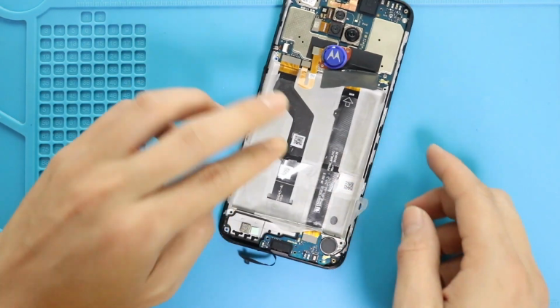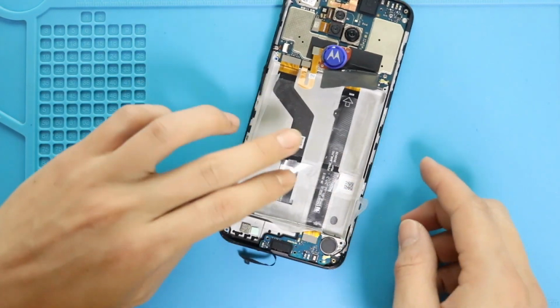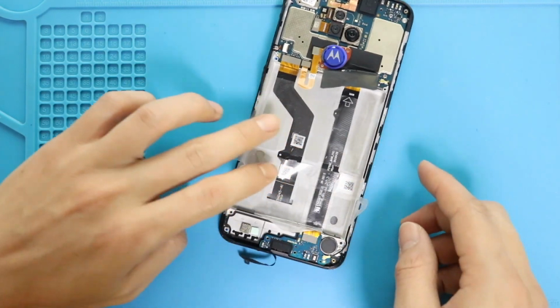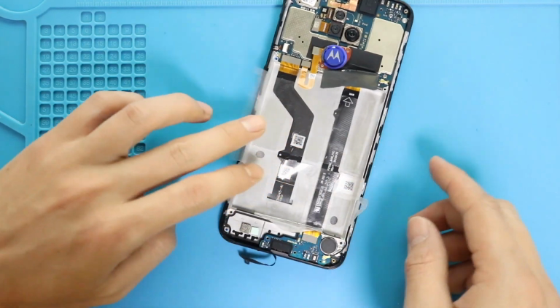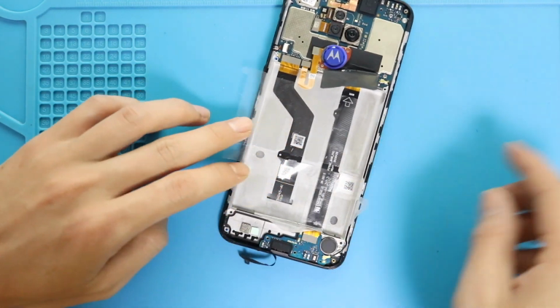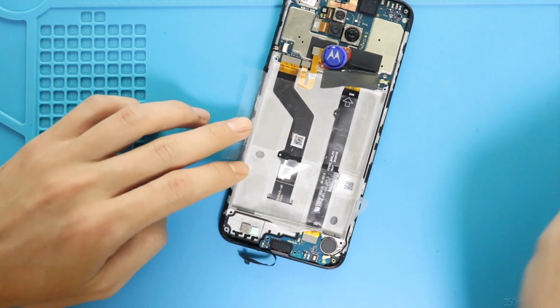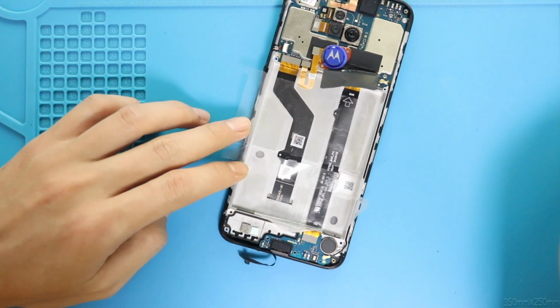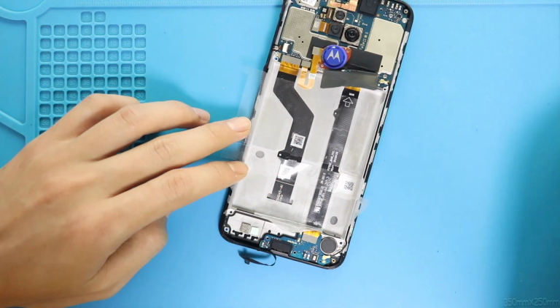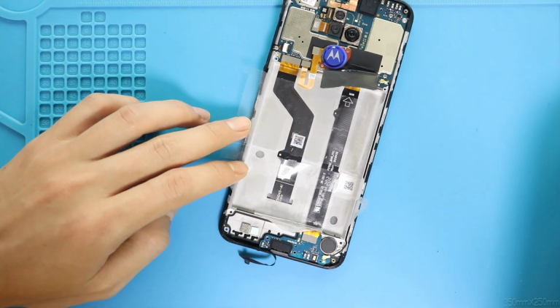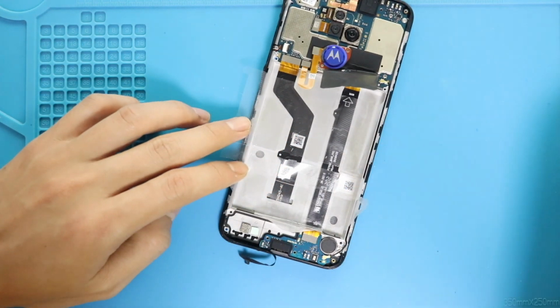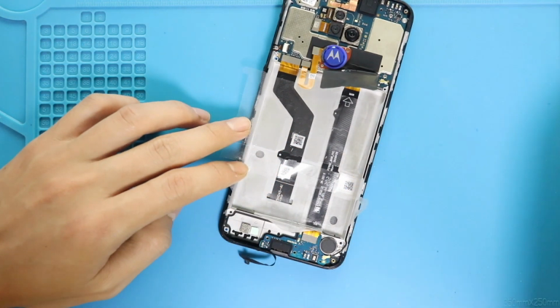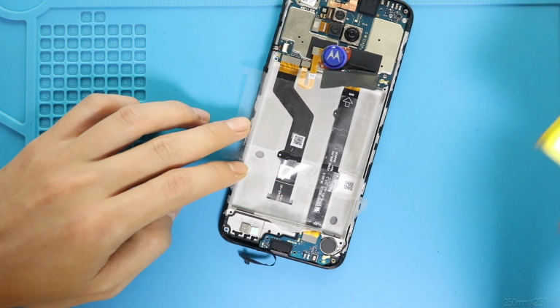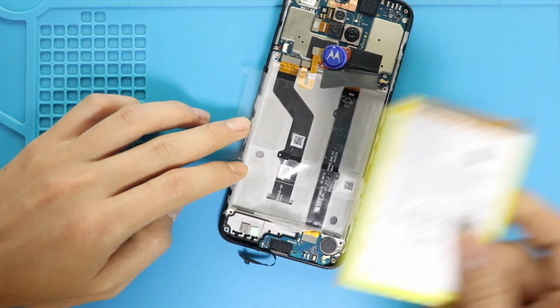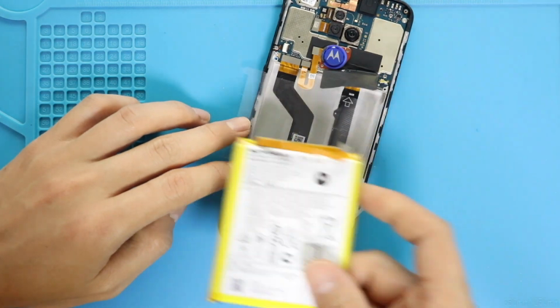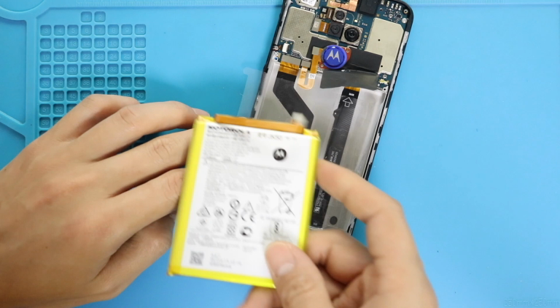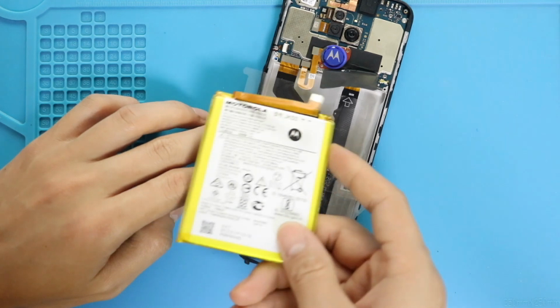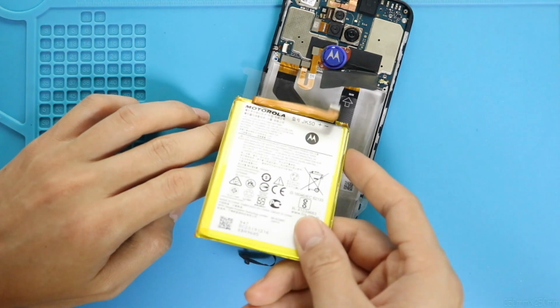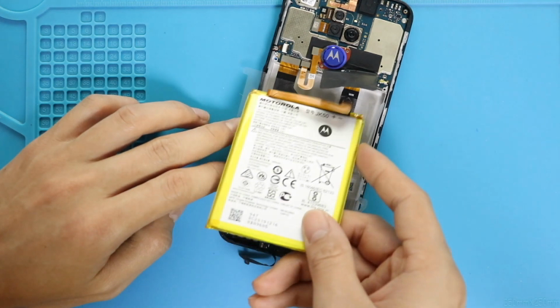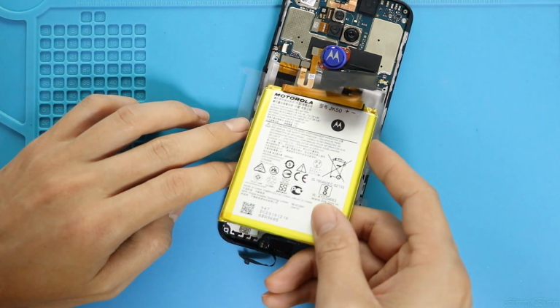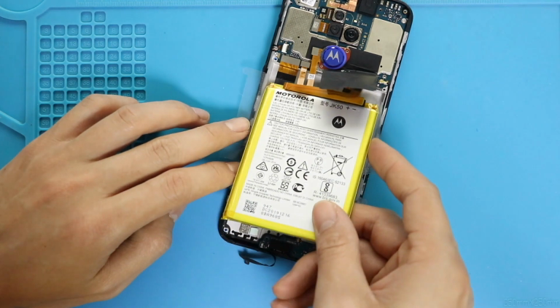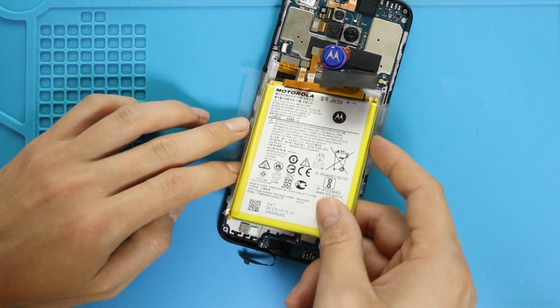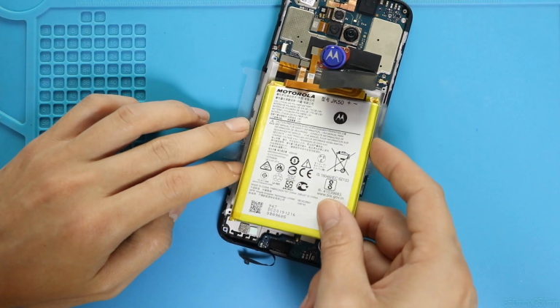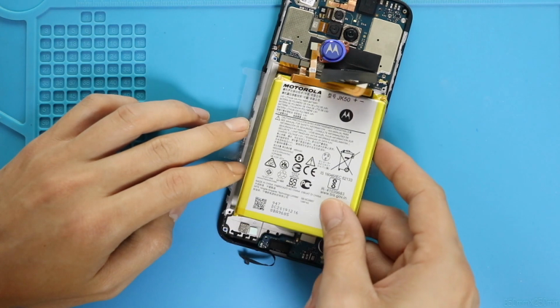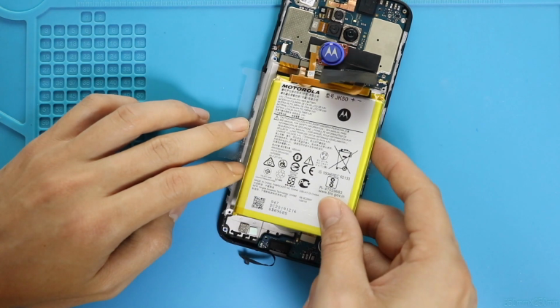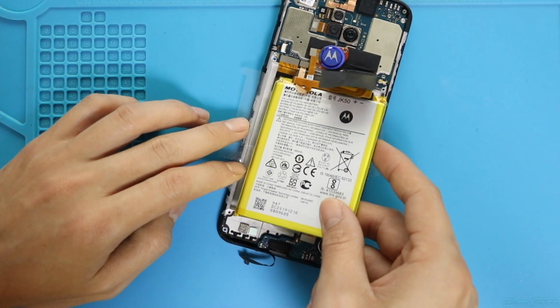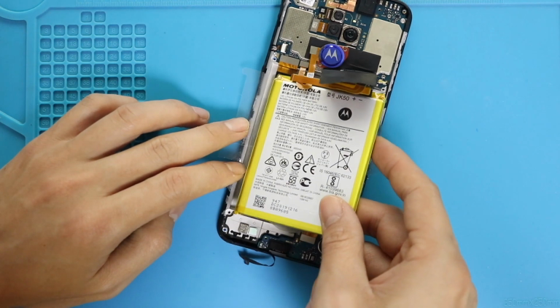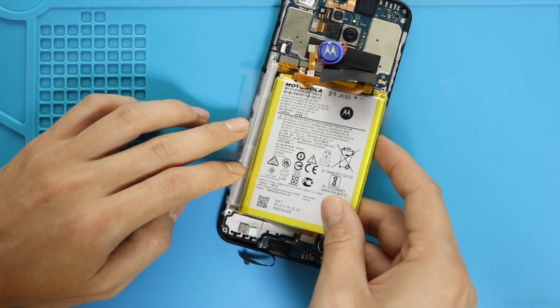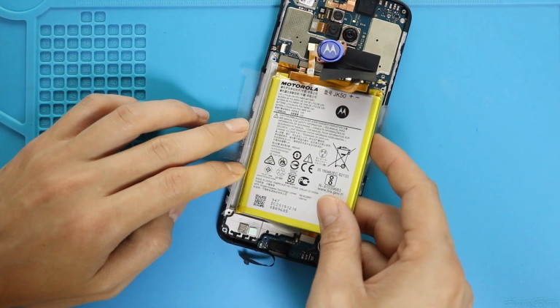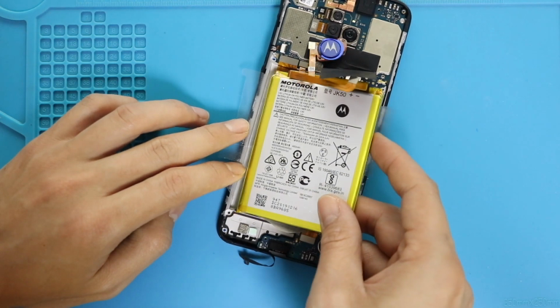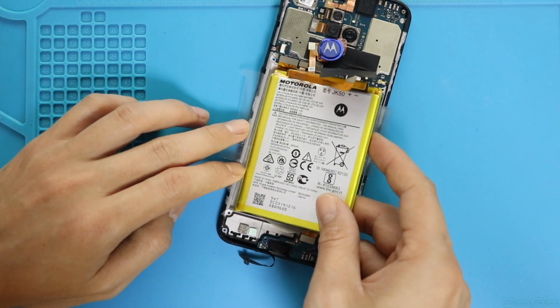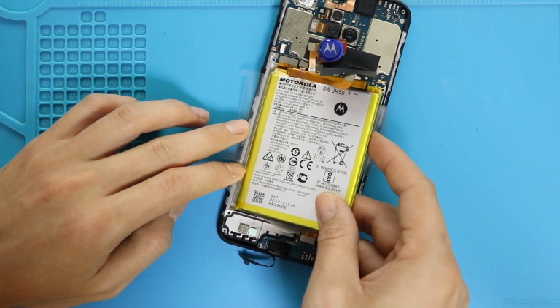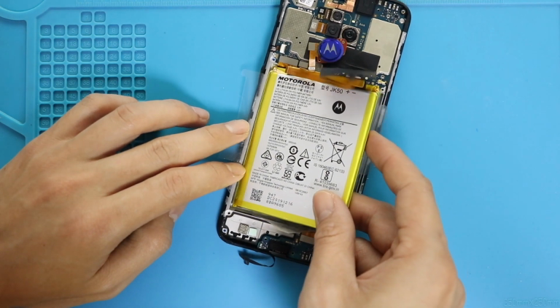Next, place the battery on the body and then paste the adhesive.